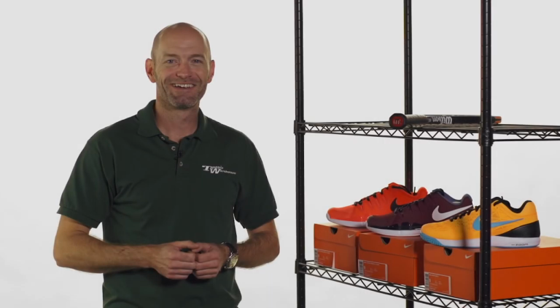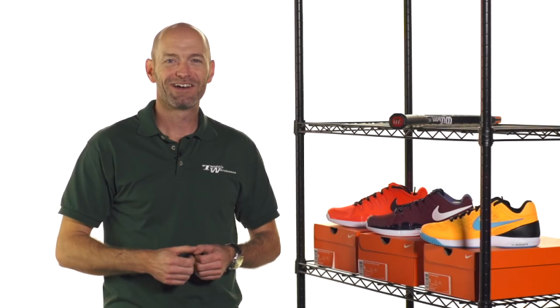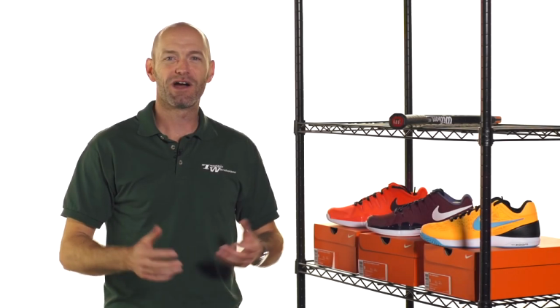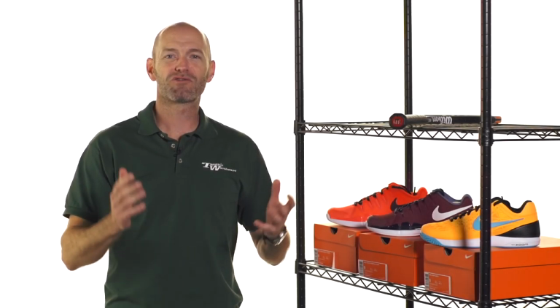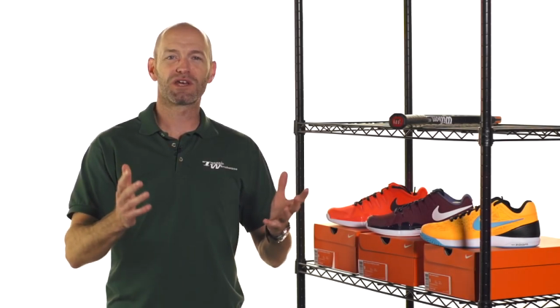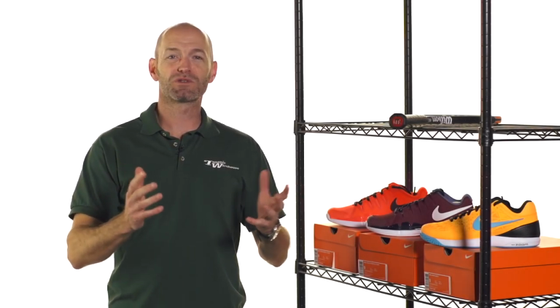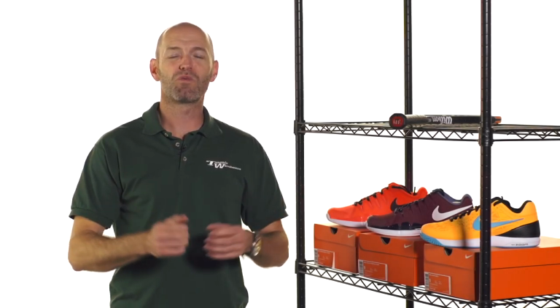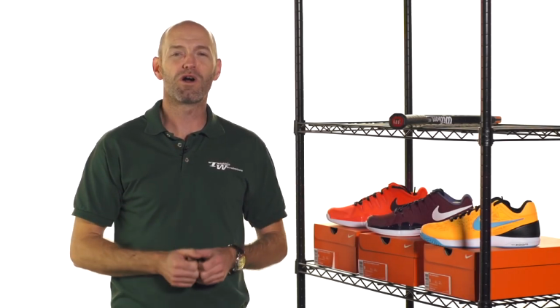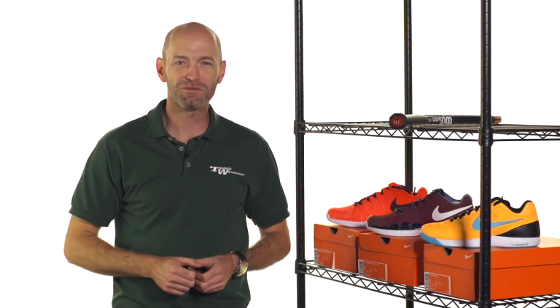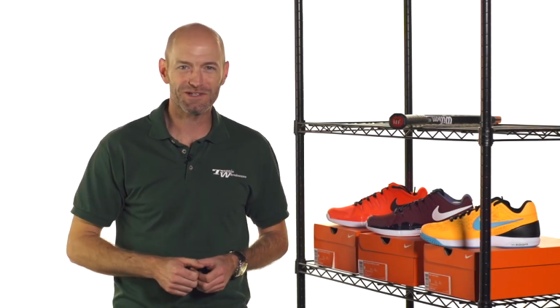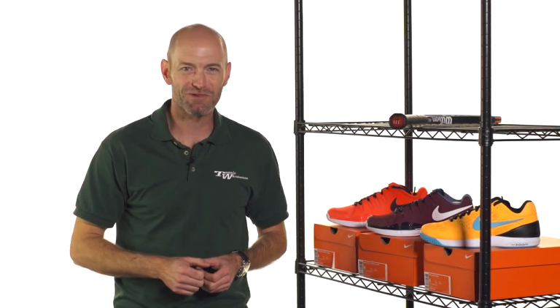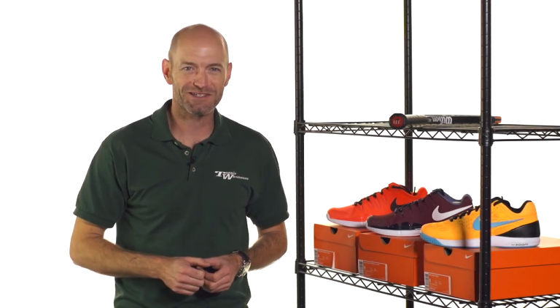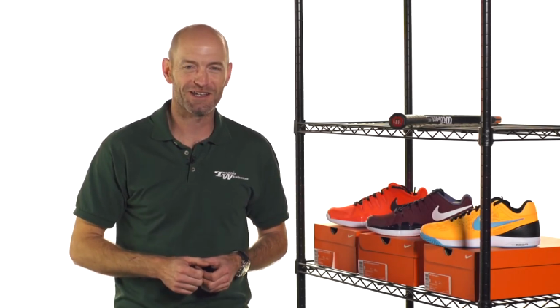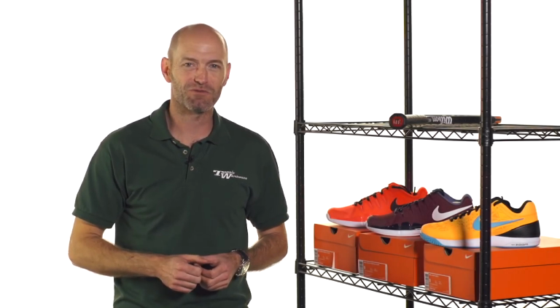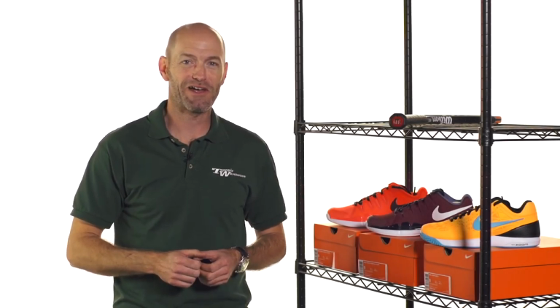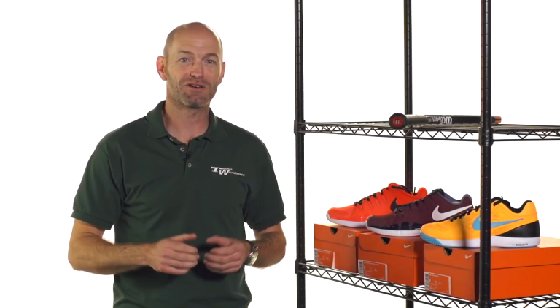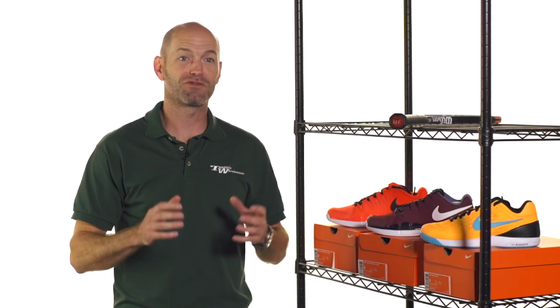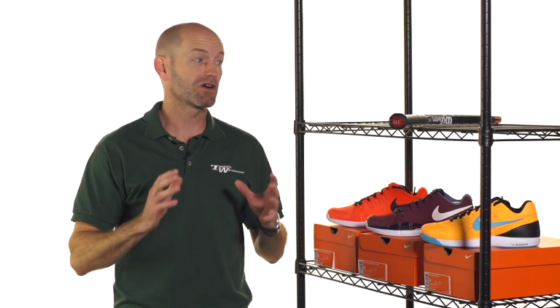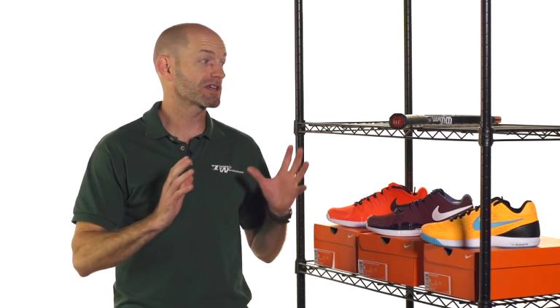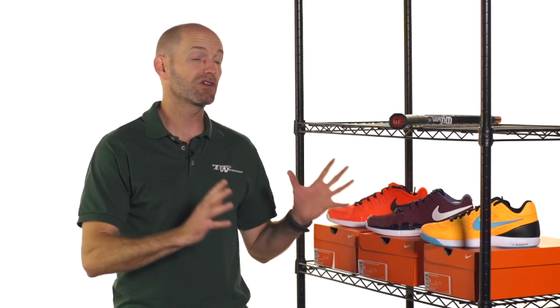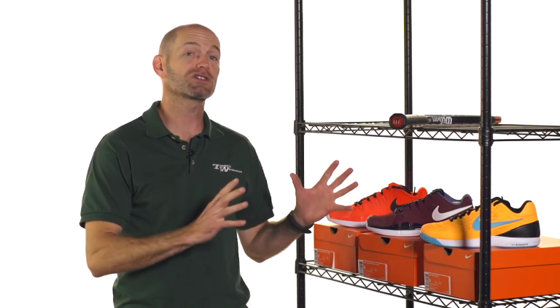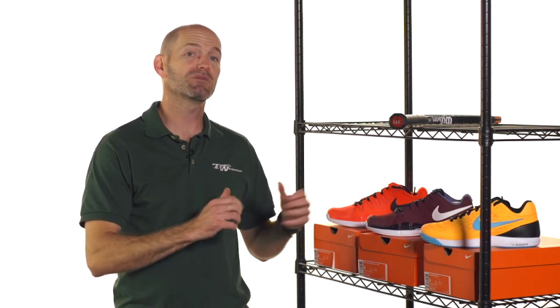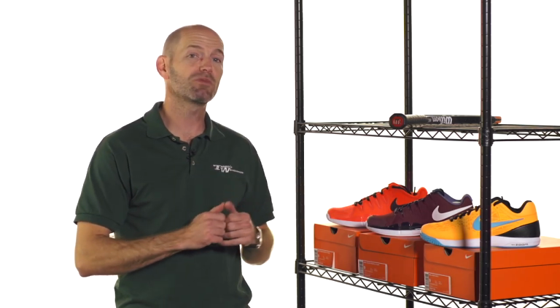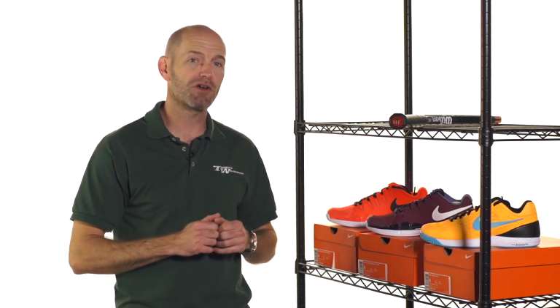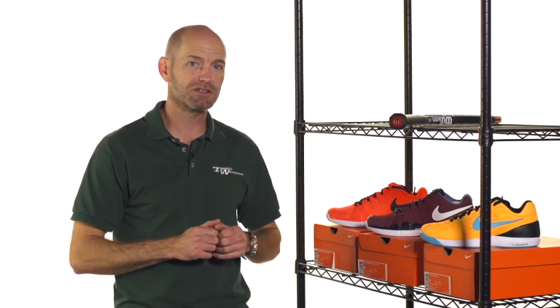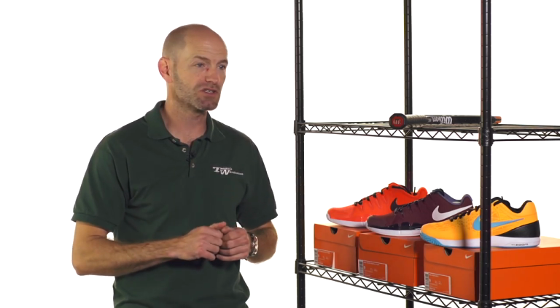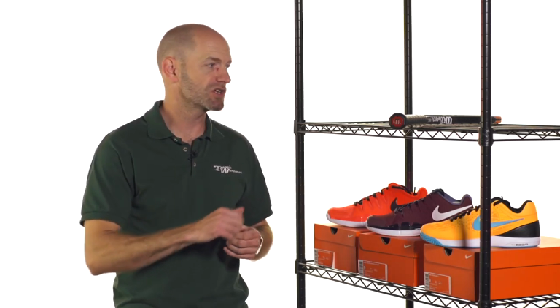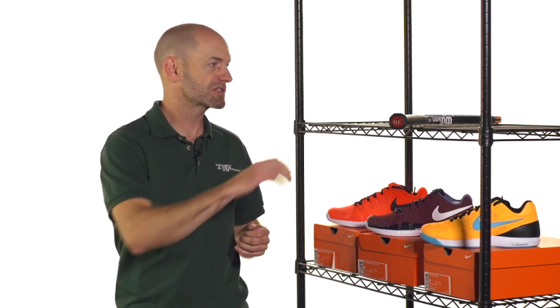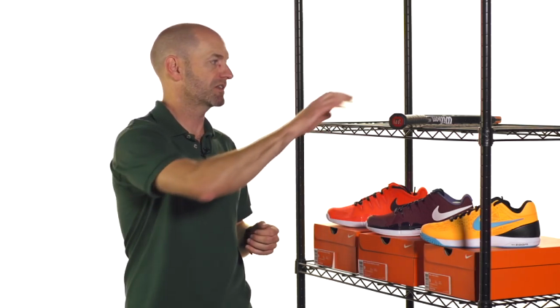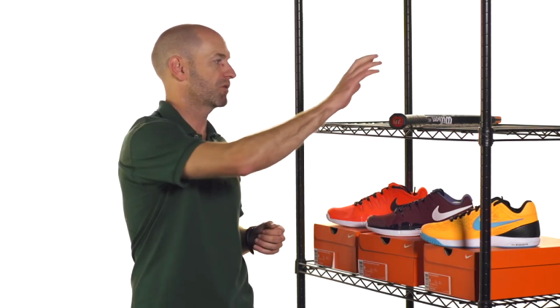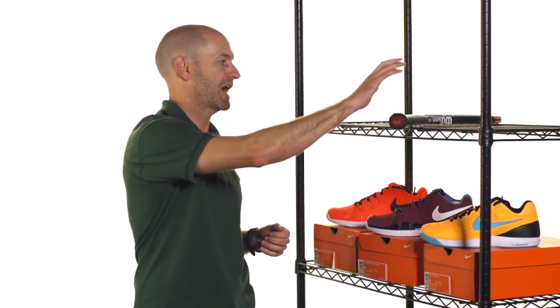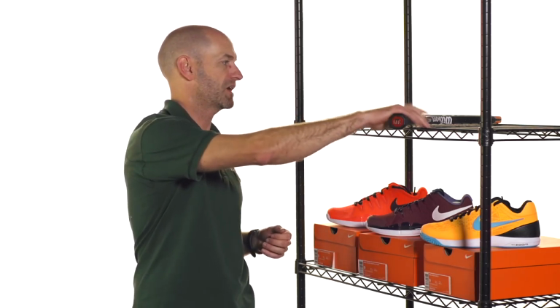Hi, I'm Chris Edwards and welcome to this week's Tennis Warehouse Vlog. Let's have a look at some new products that just hit the warehouse.